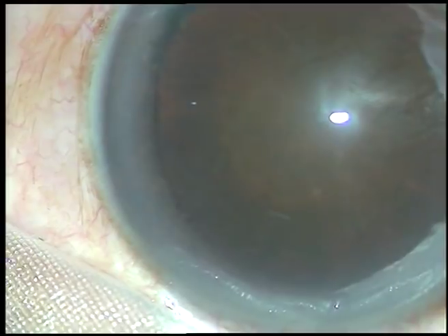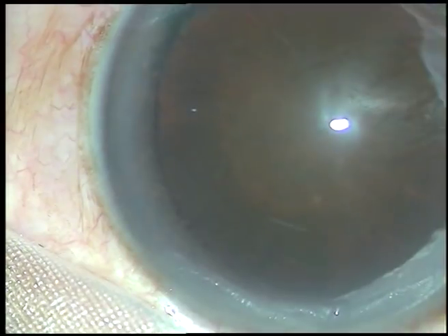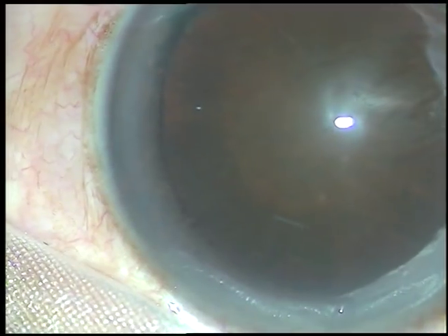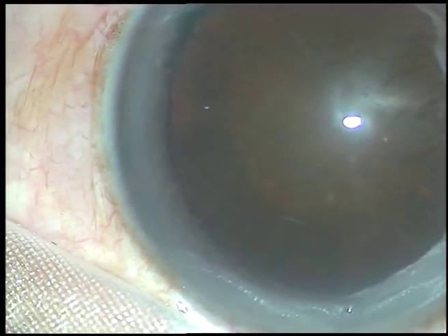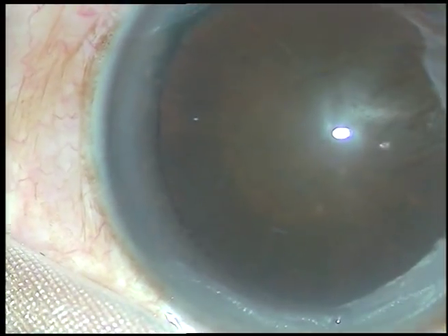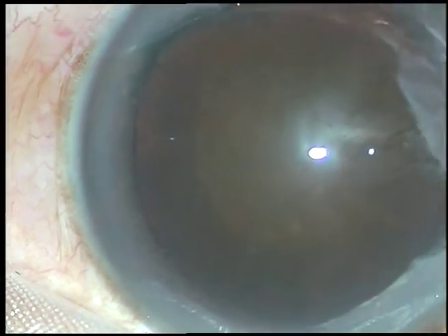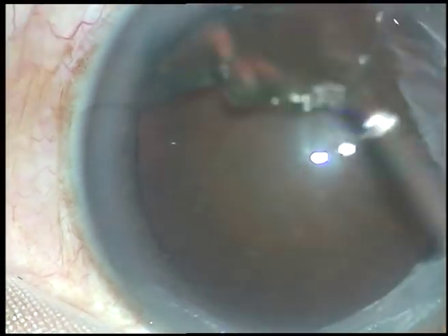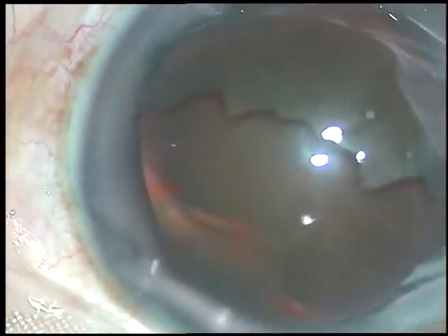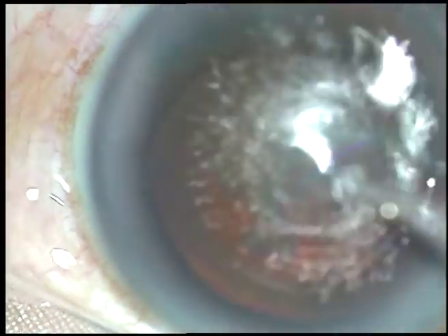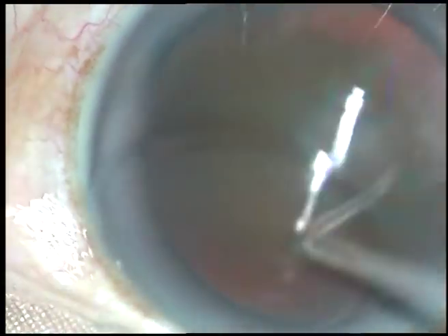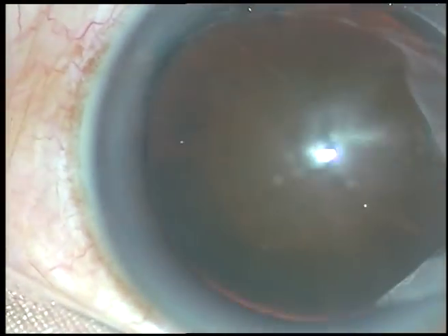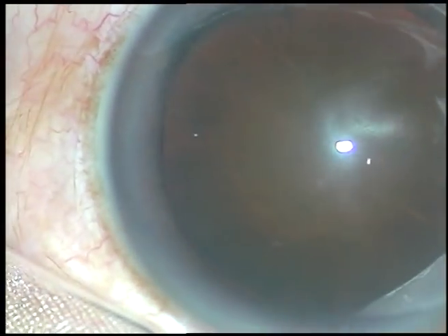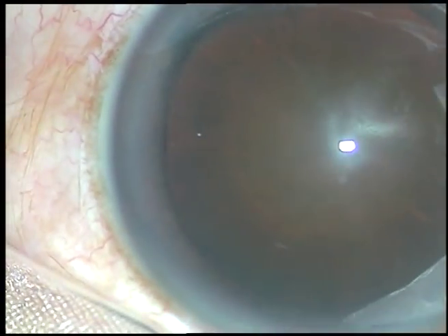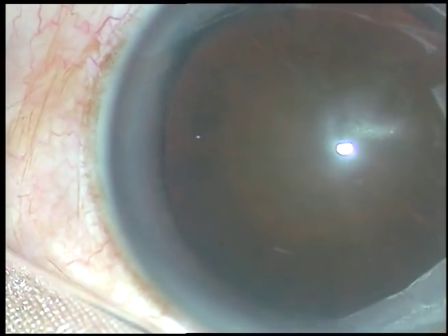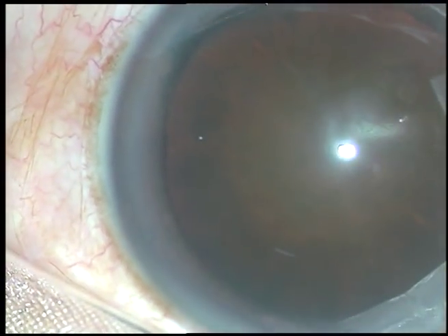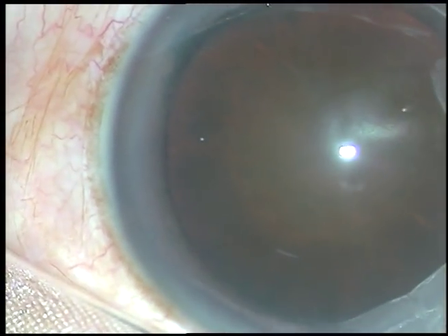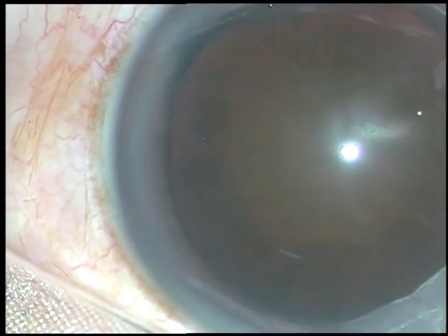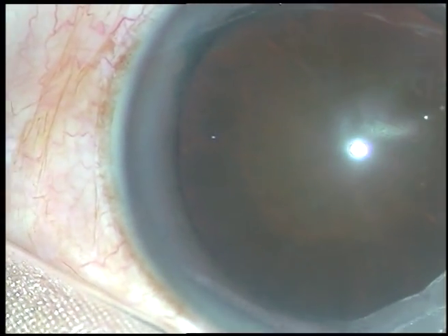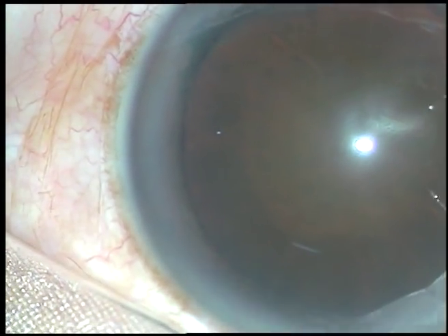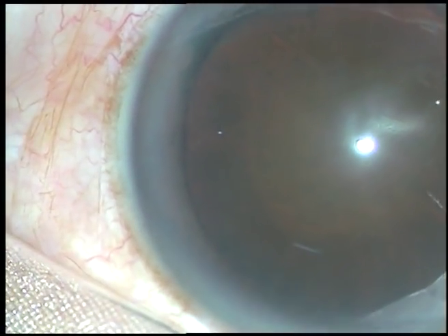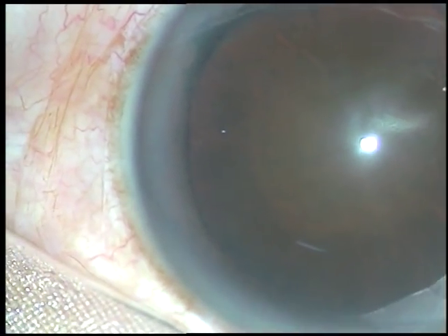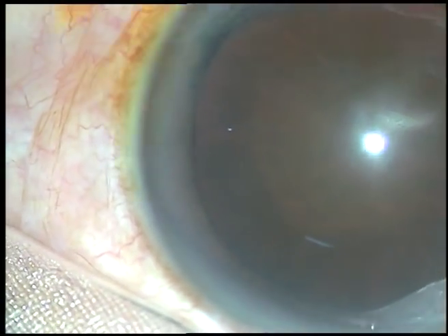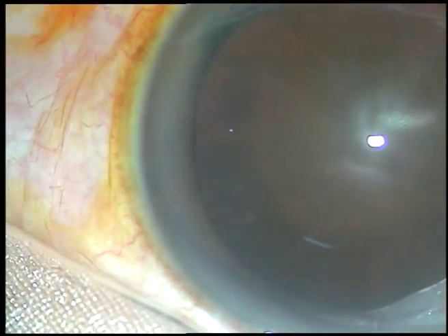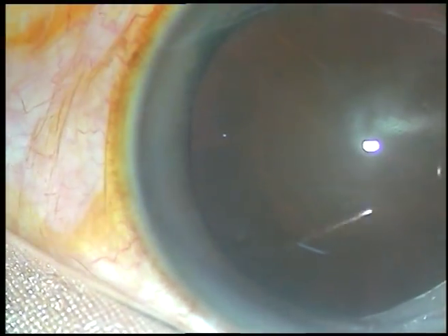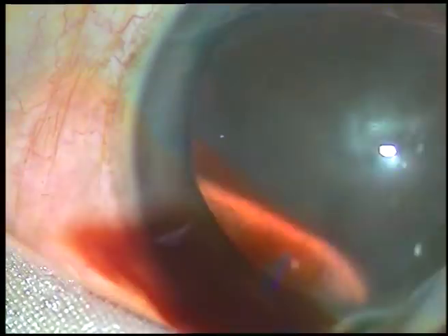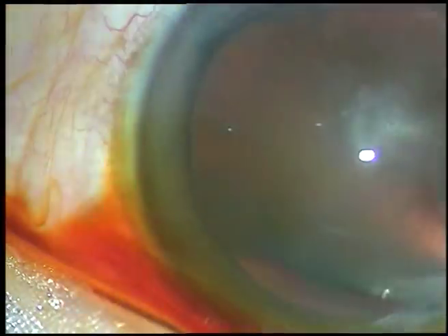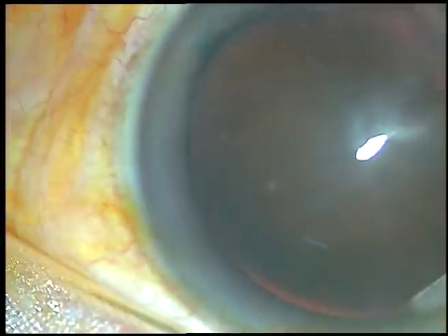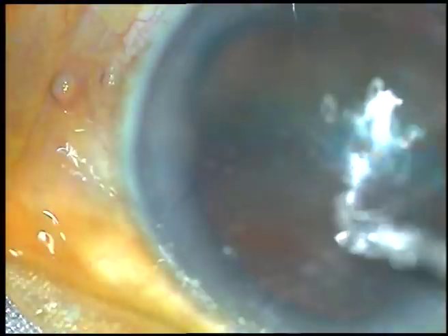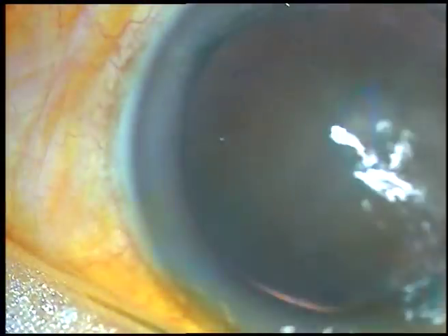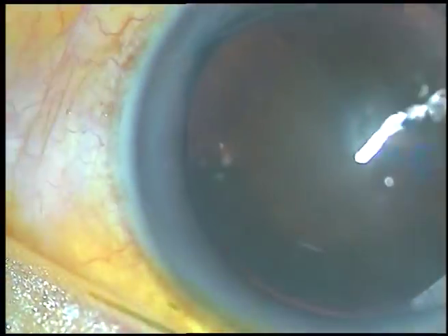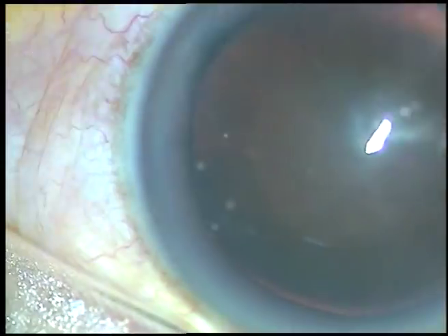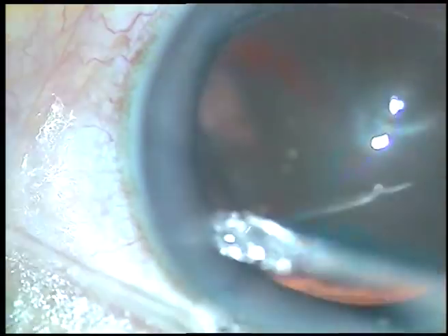Friends, welcome to Oslo, Norway. This is a totally unedited phacosurgery.